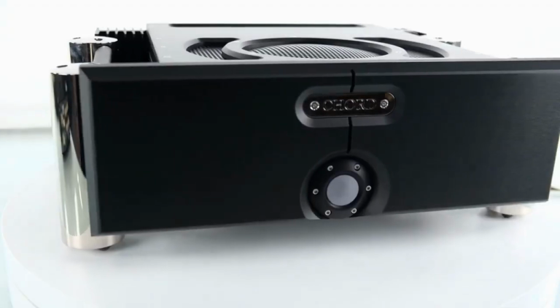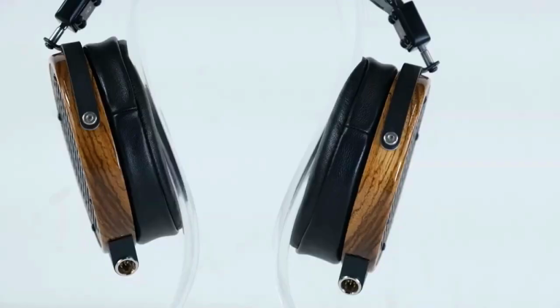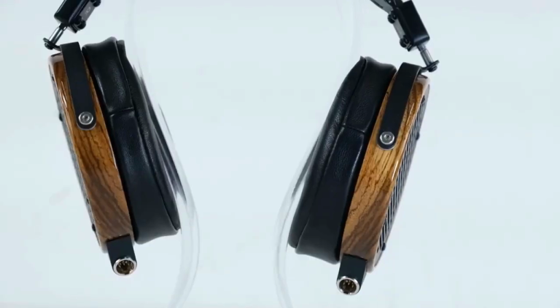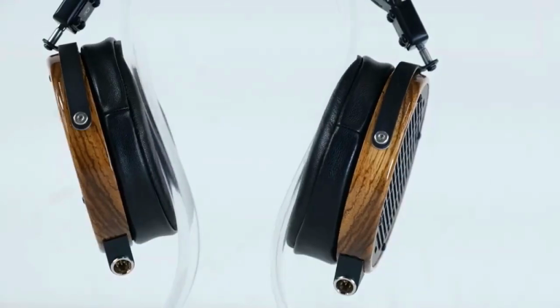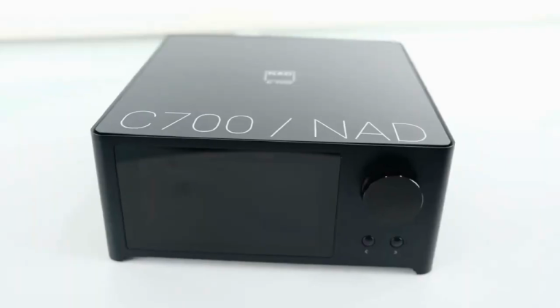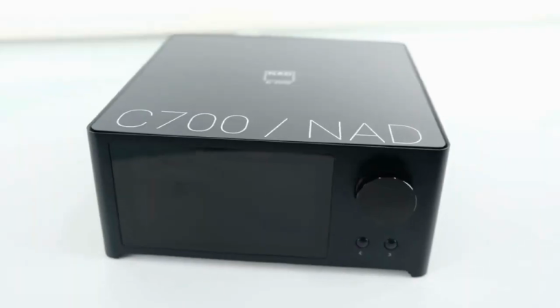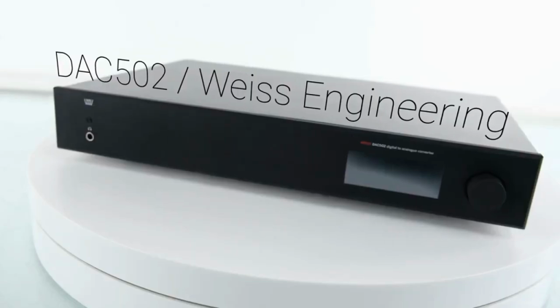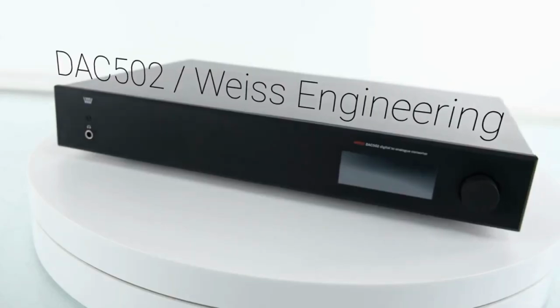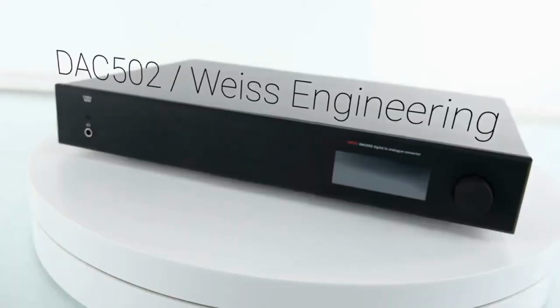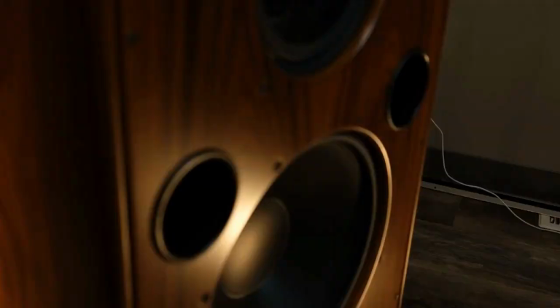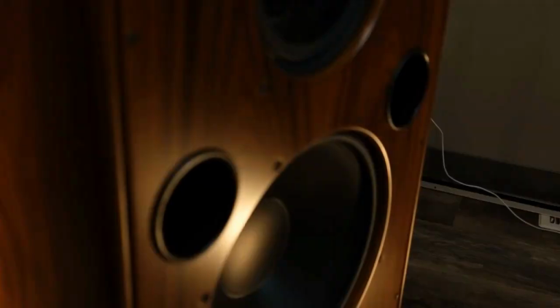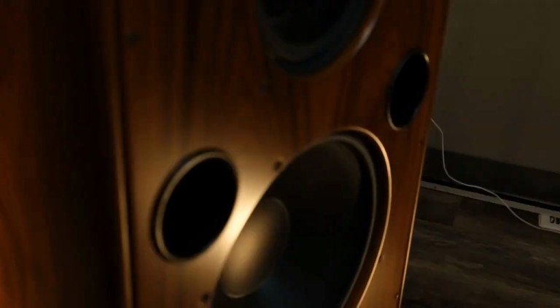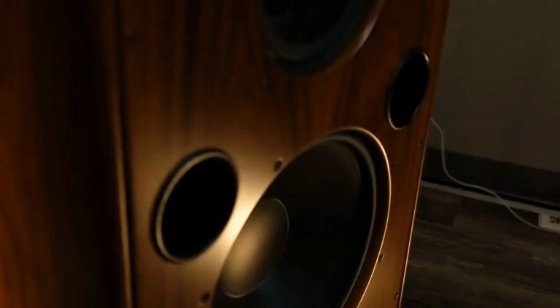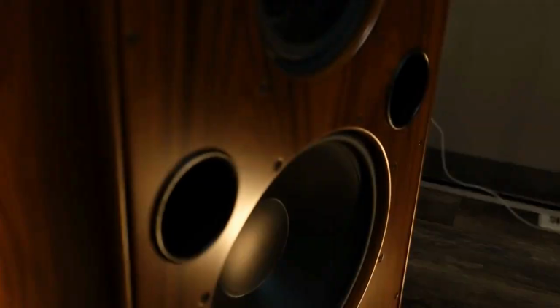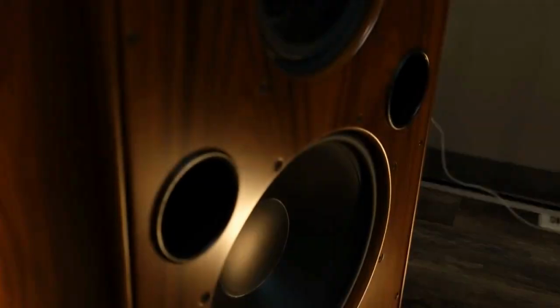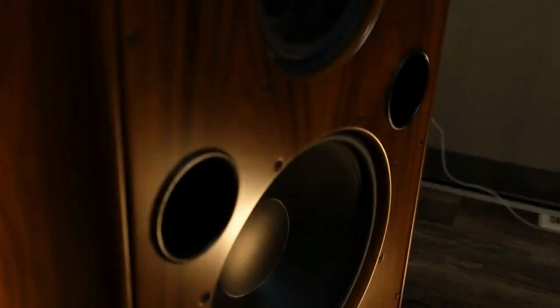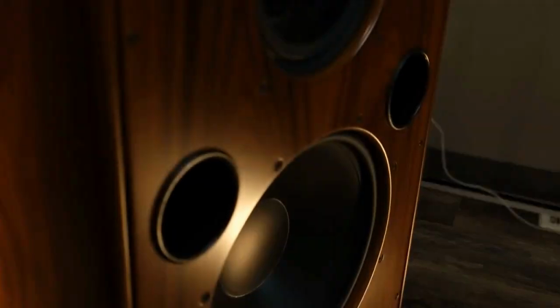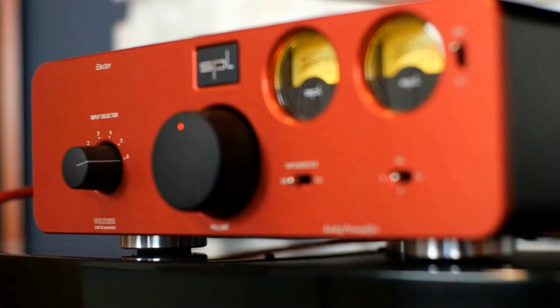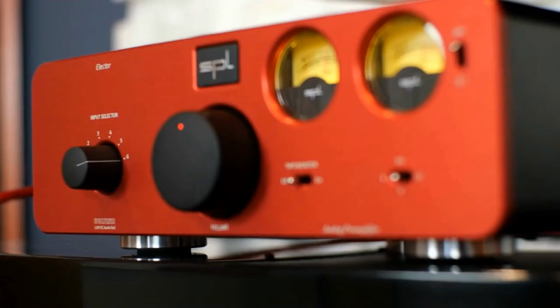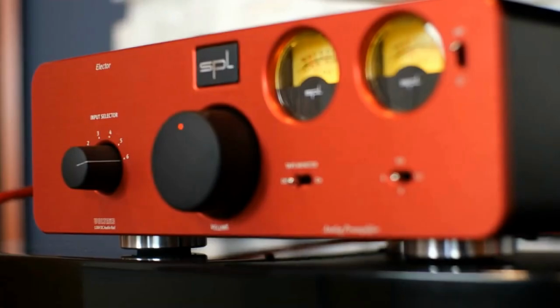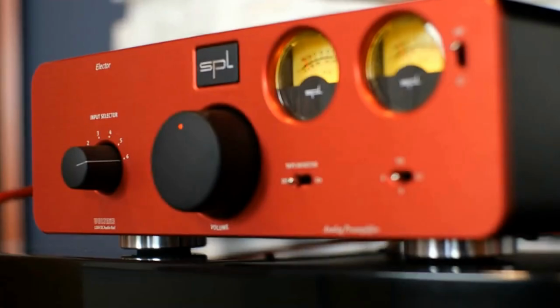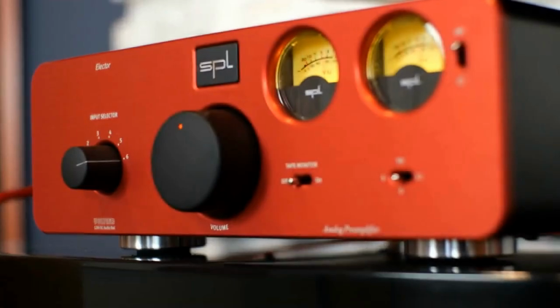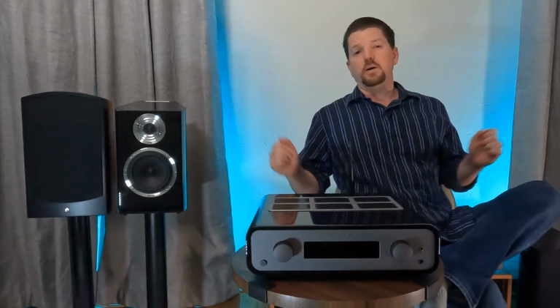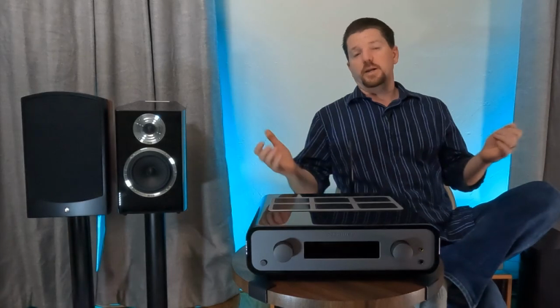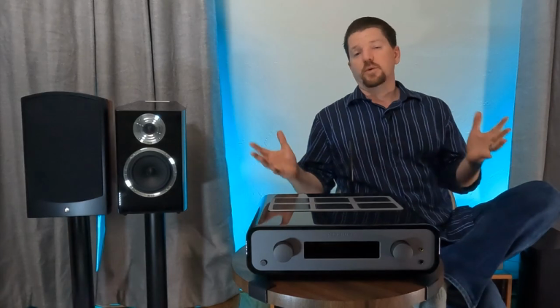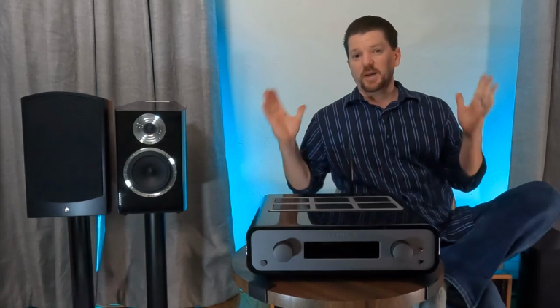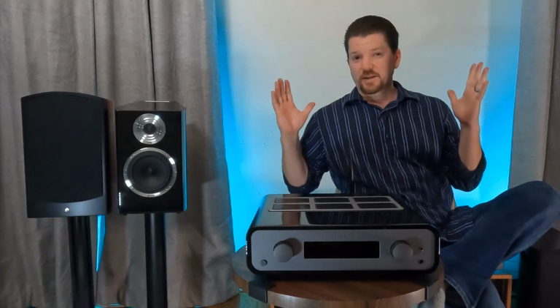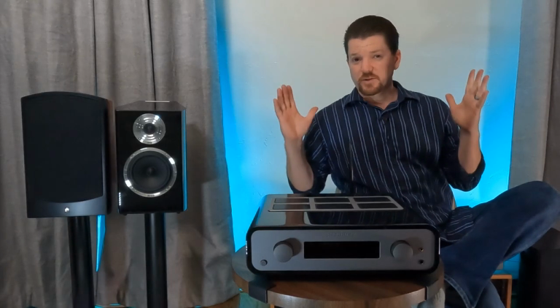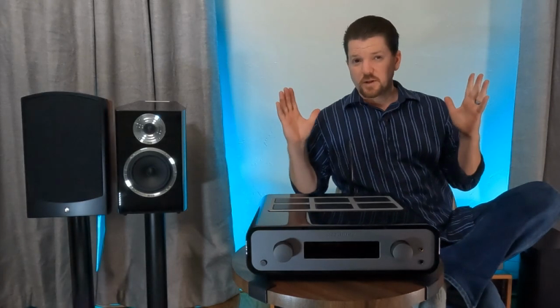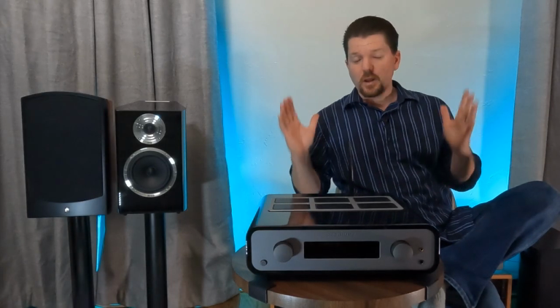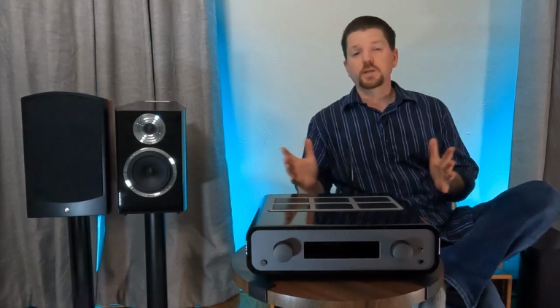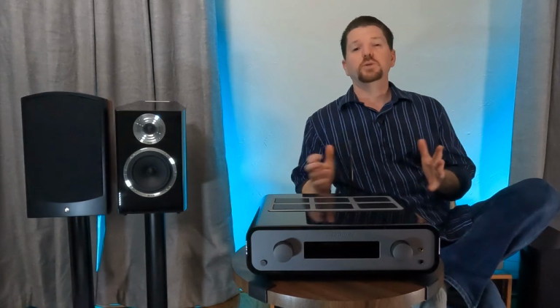The Music Room is the world's leader in used hi-fi audio and a dealer for many of the best brands in the business. They've heard it all and they know what works.